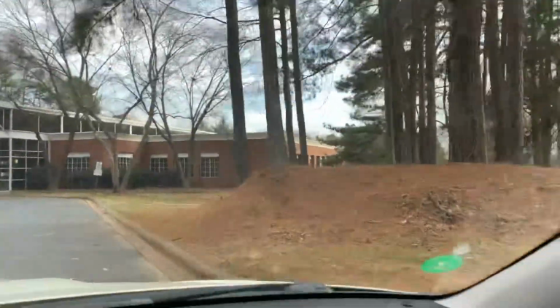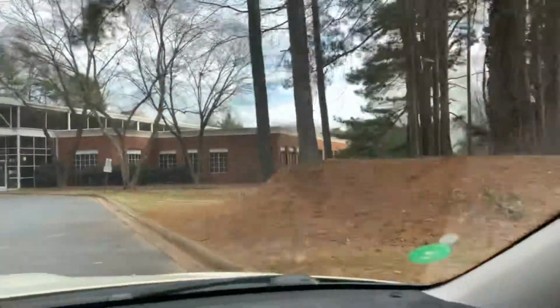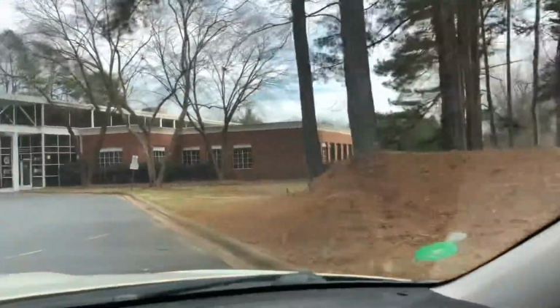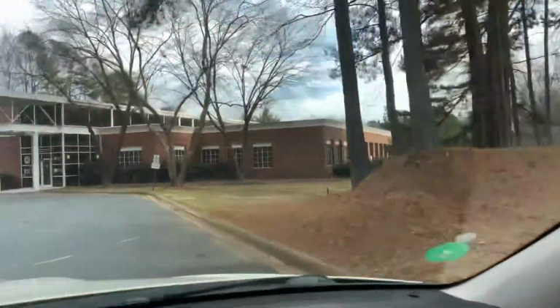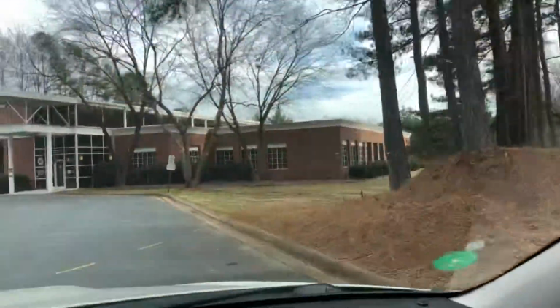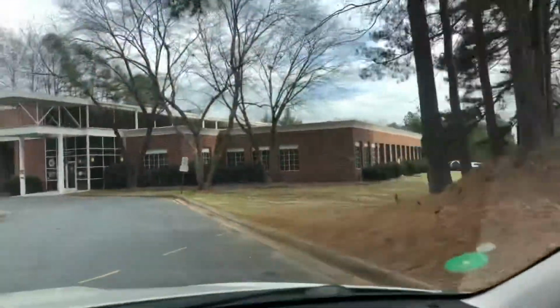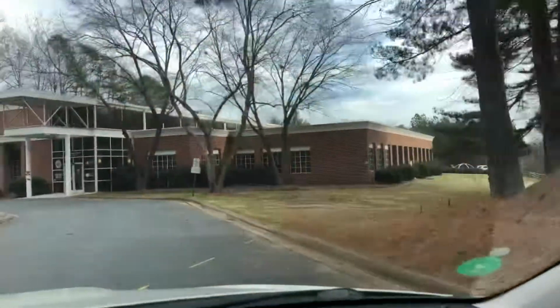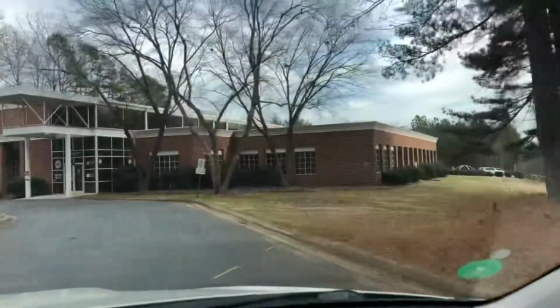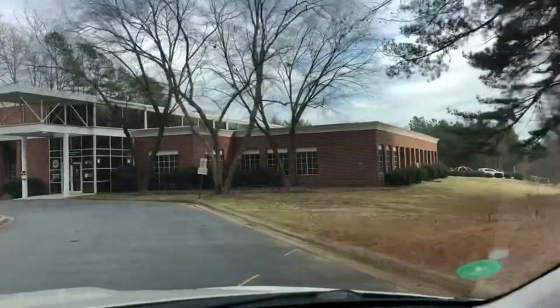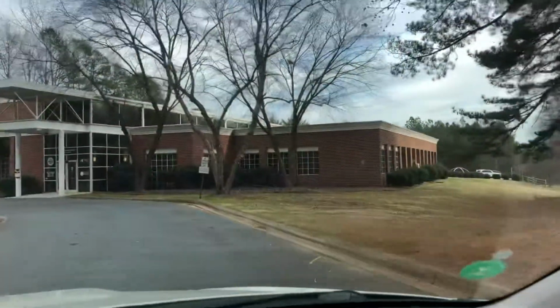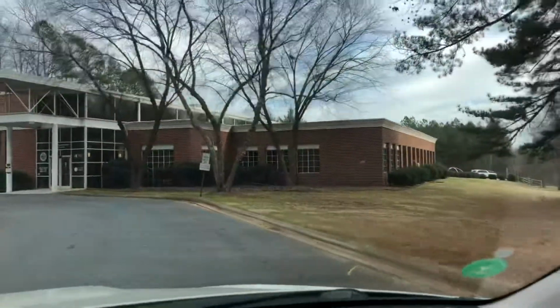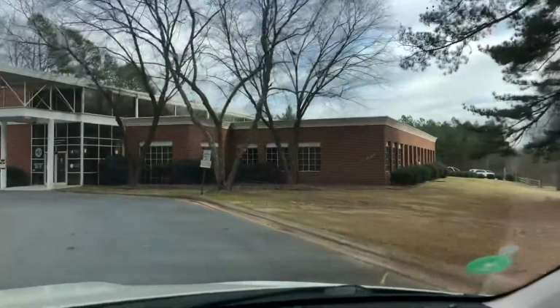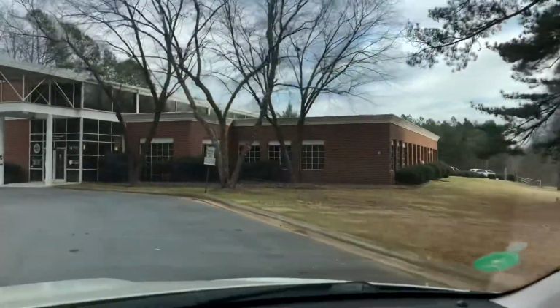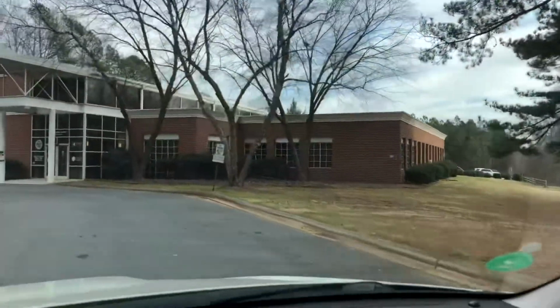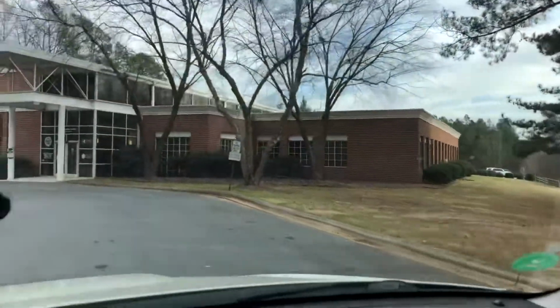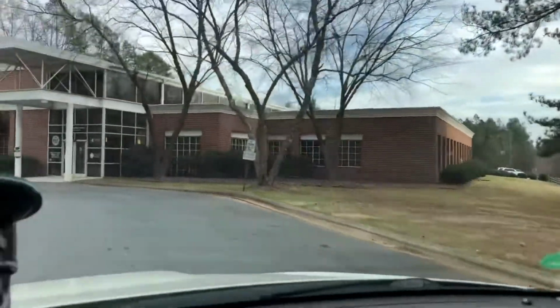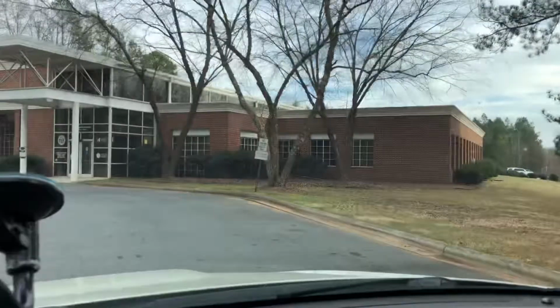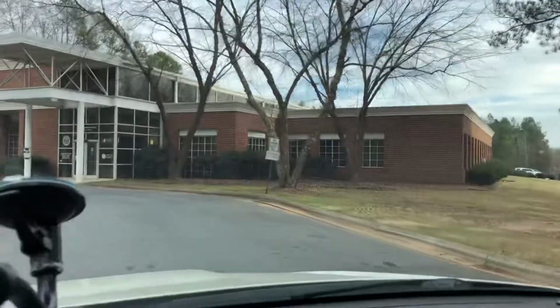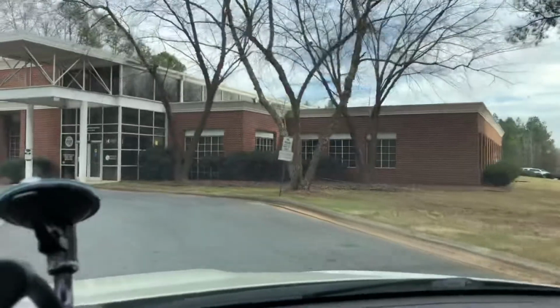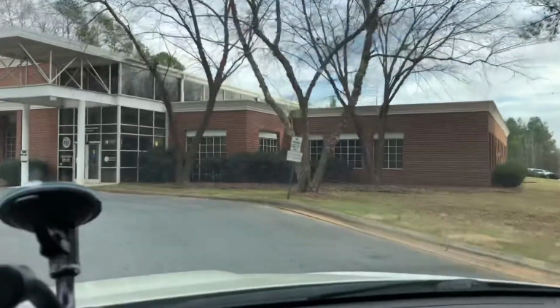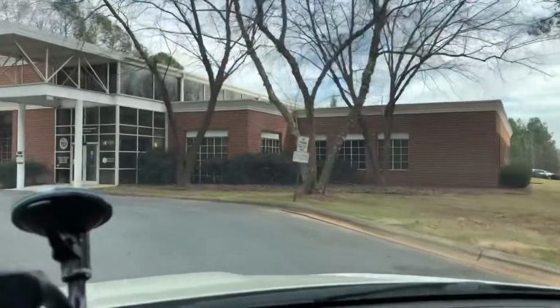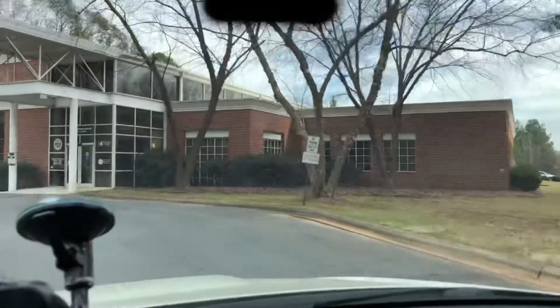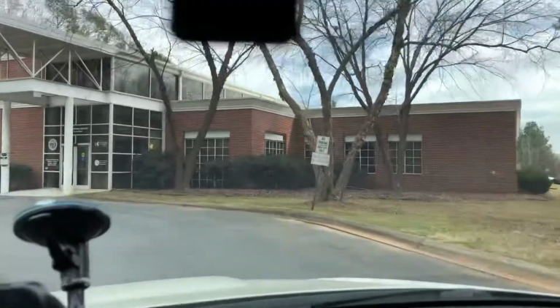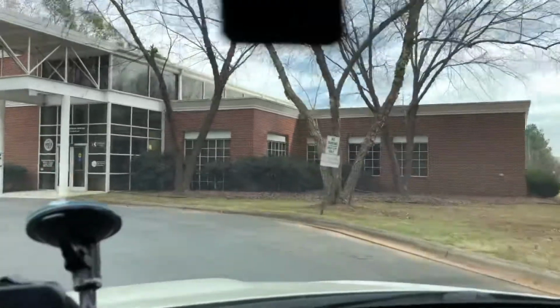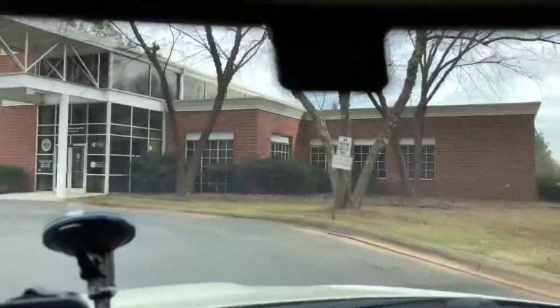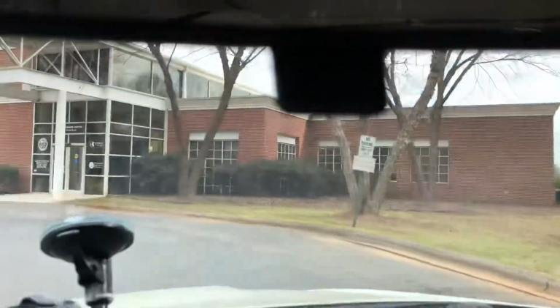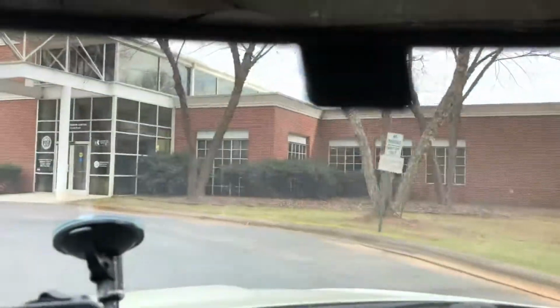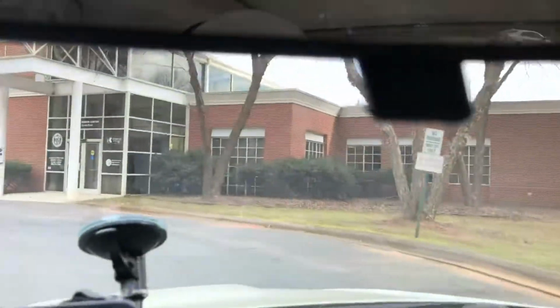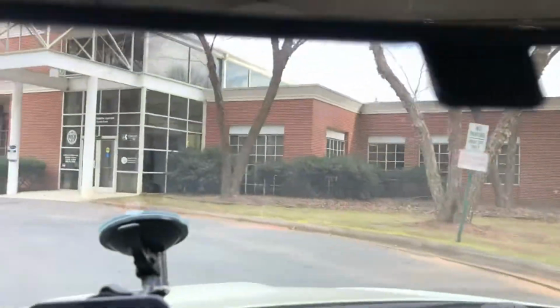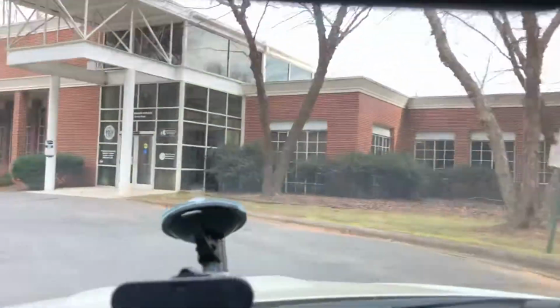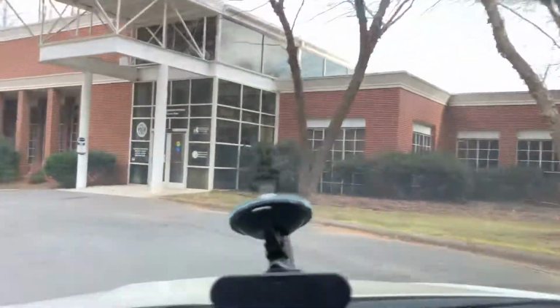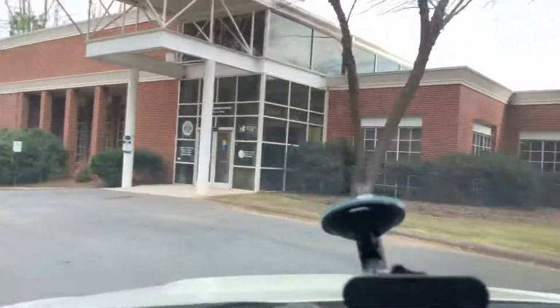This is the front of the Senior Center. There's no parking but you can get dropped off up here.